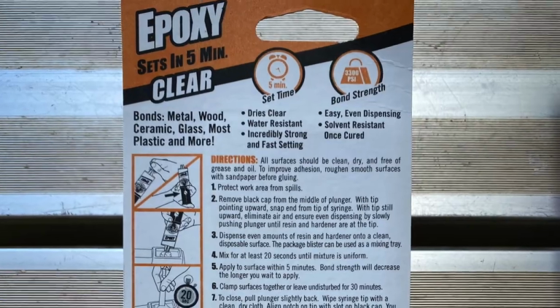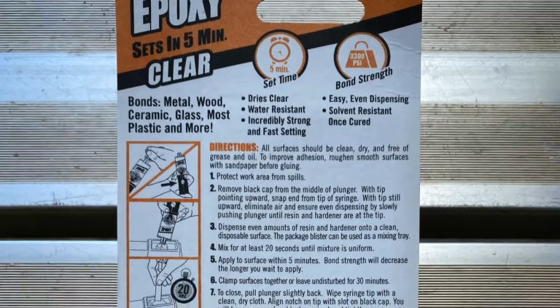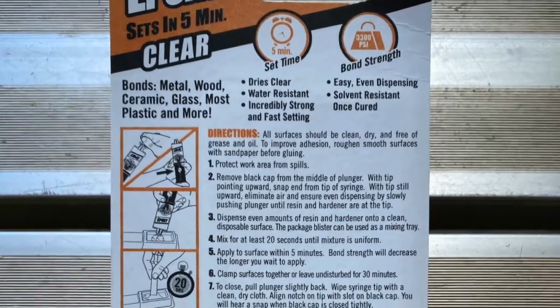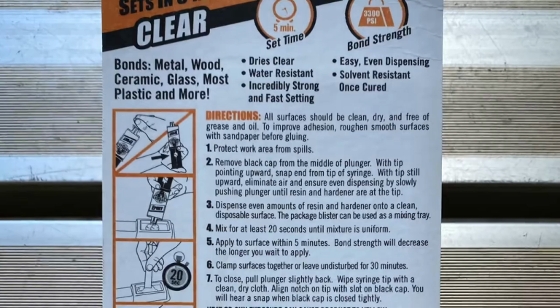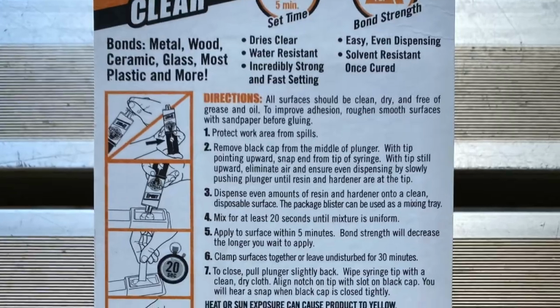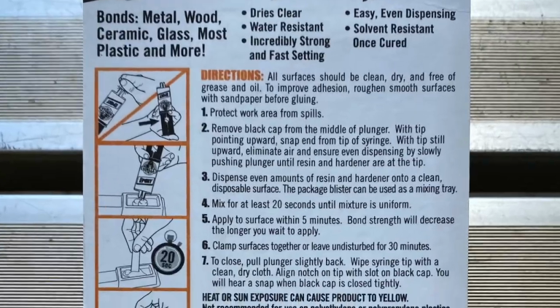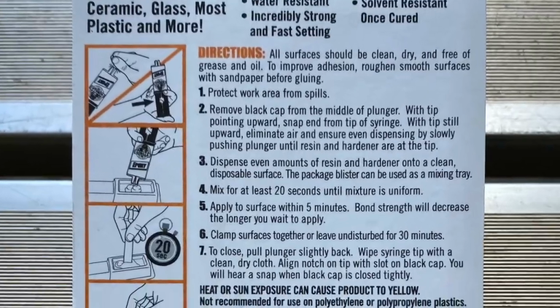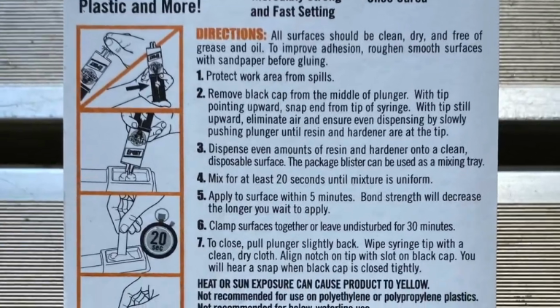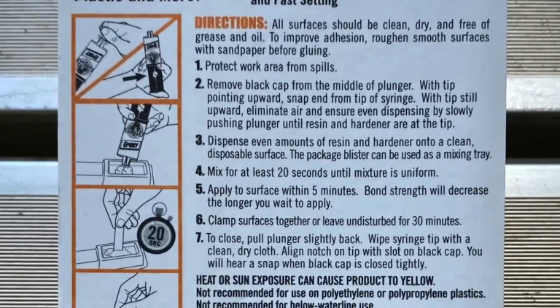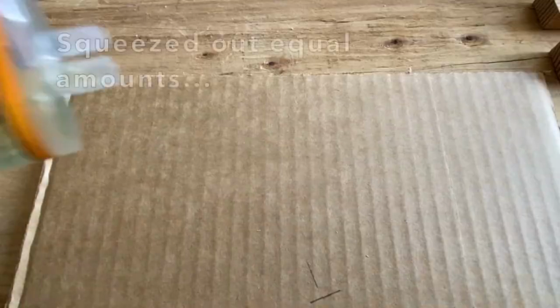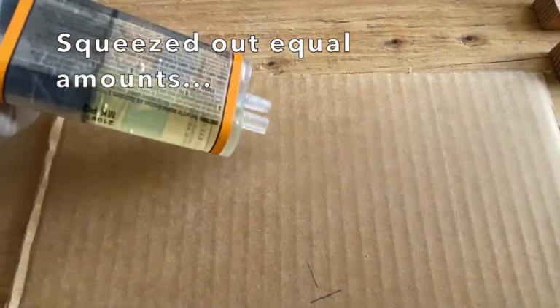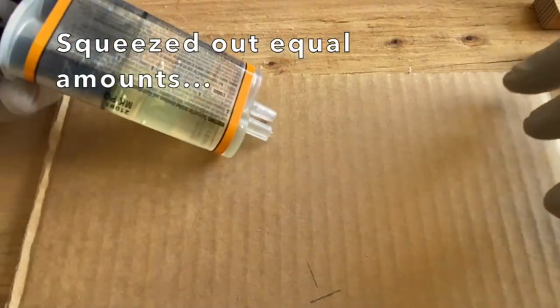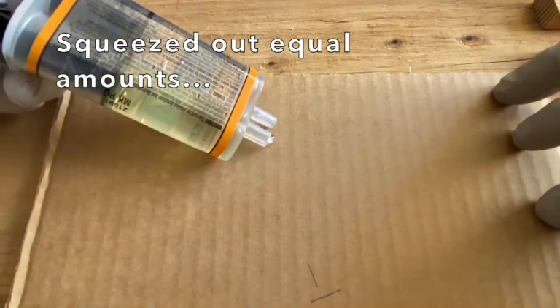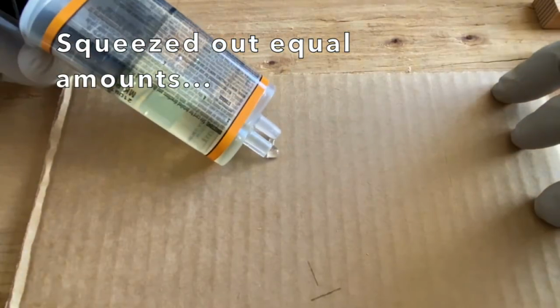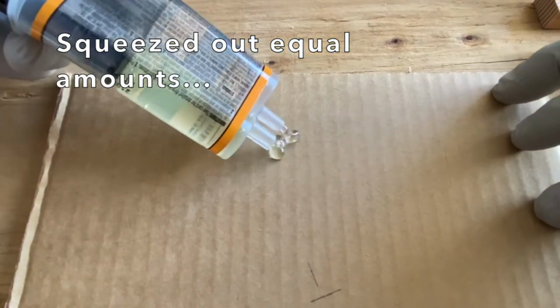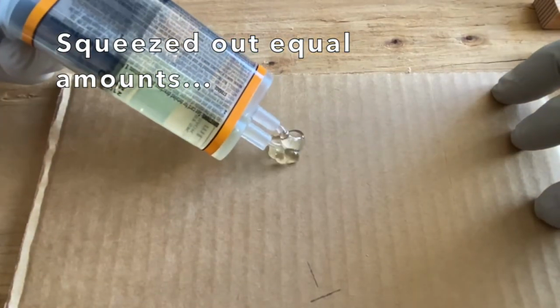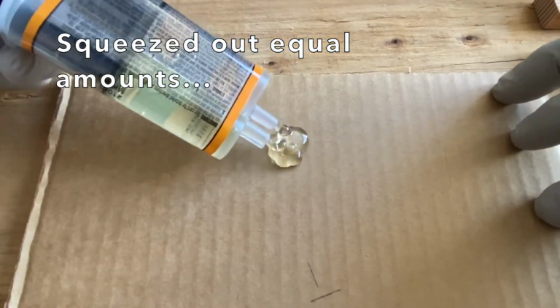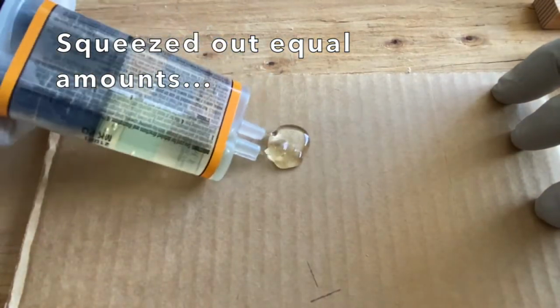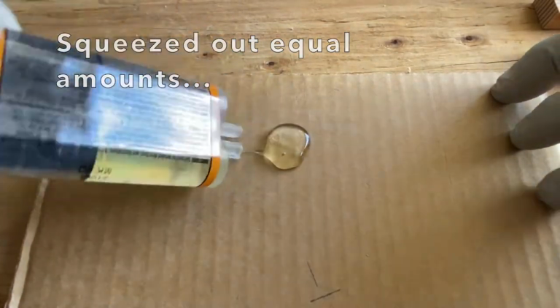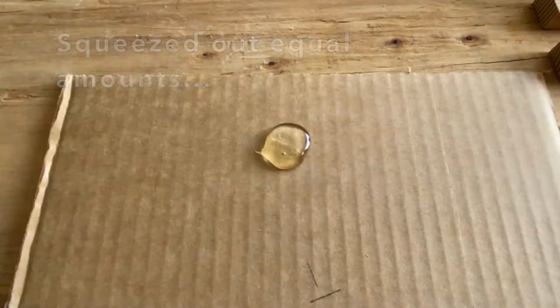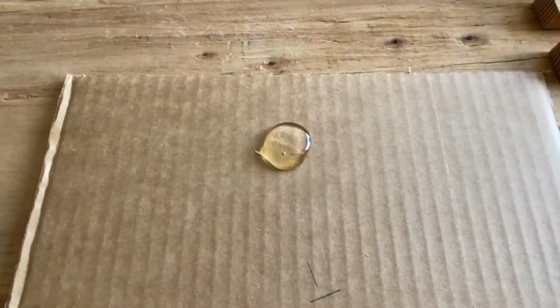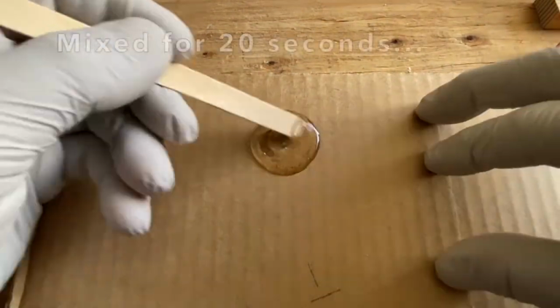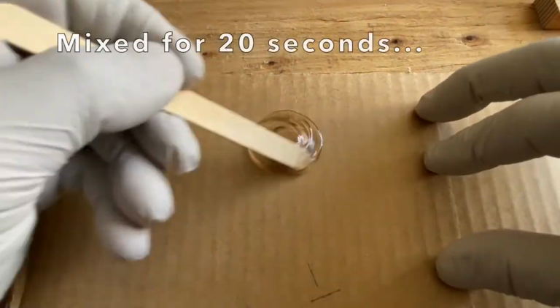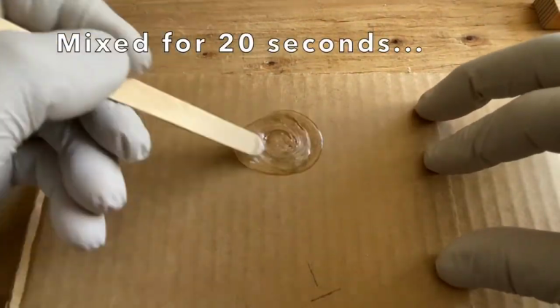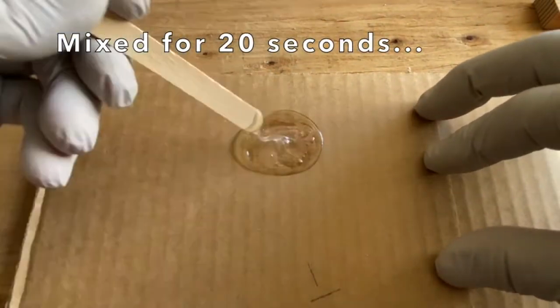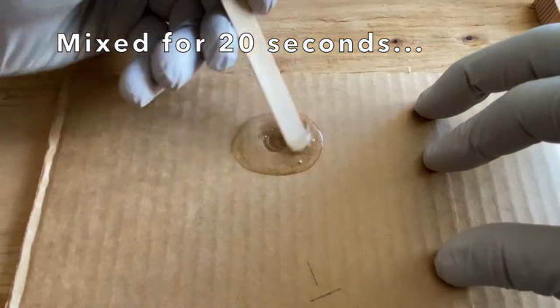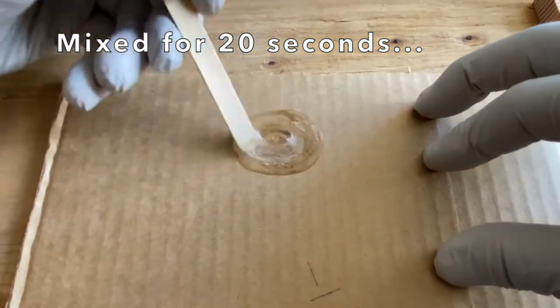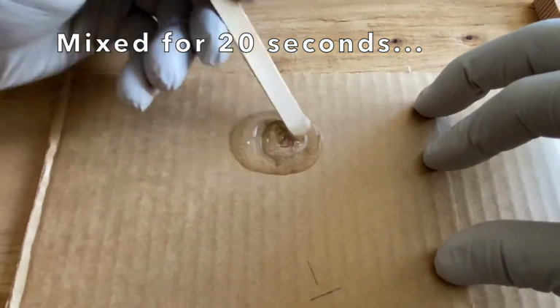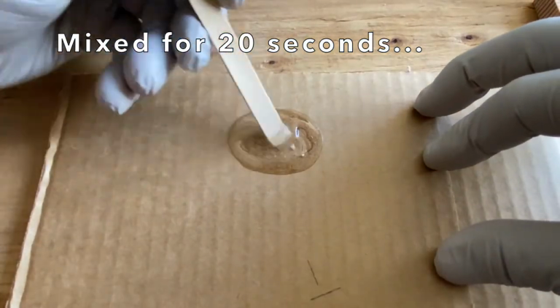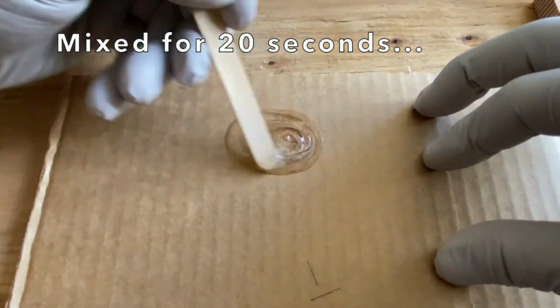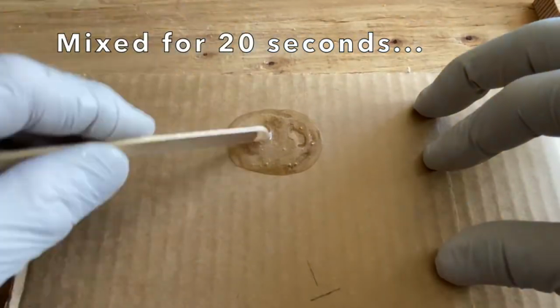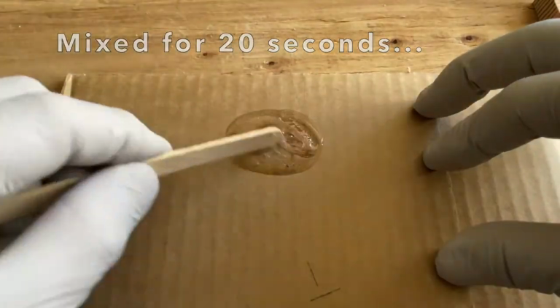Following the directions, I squeezed out equal amounts of the resin and hardener, mixed for 20 seconds, and applied within 5 minutes.